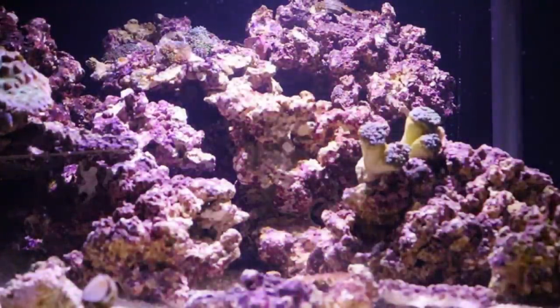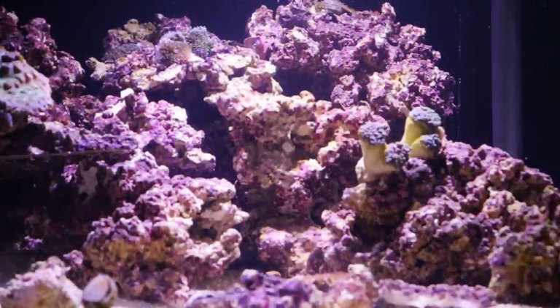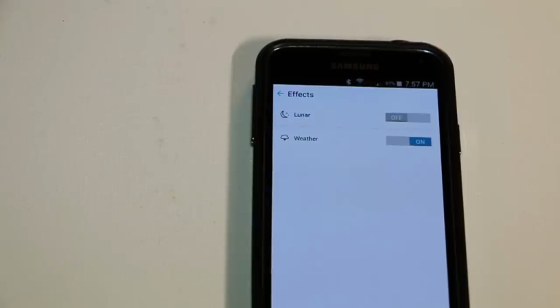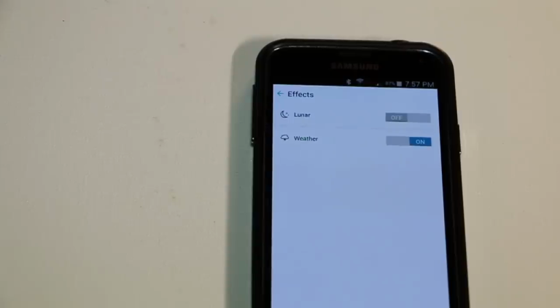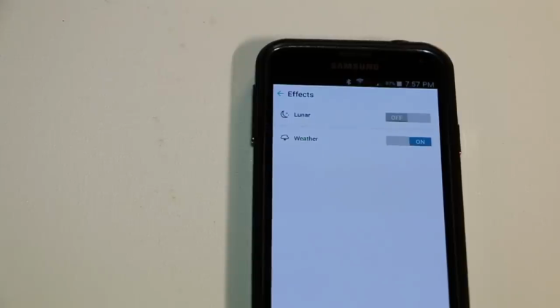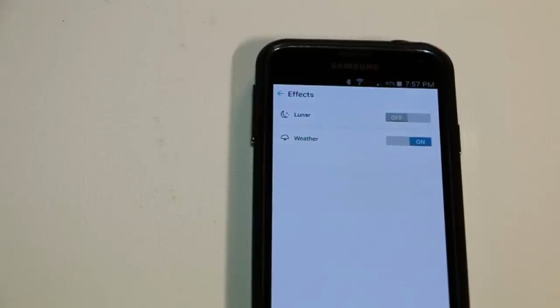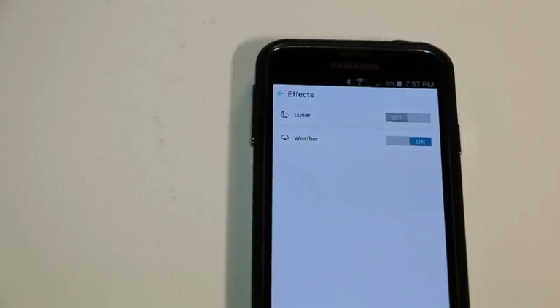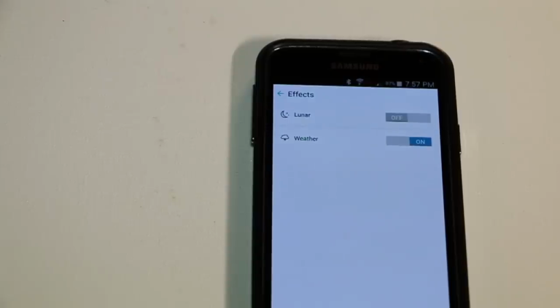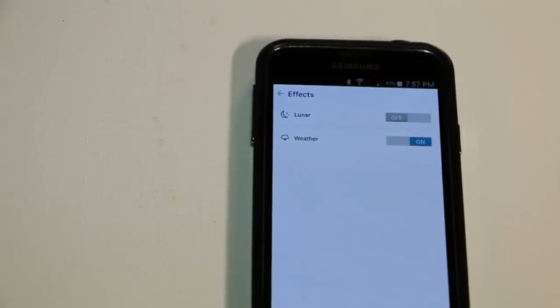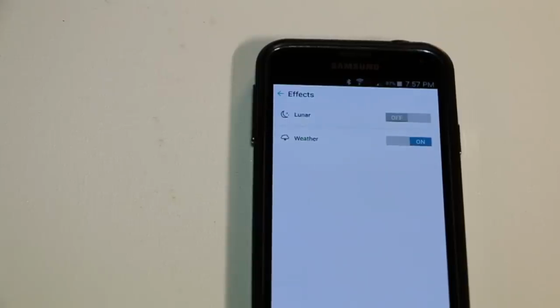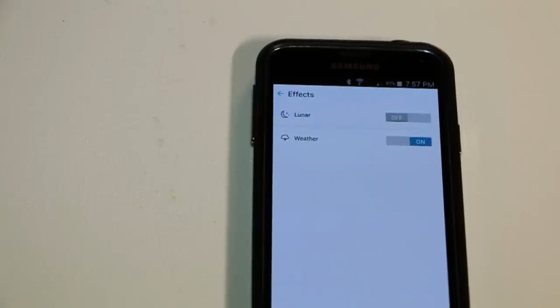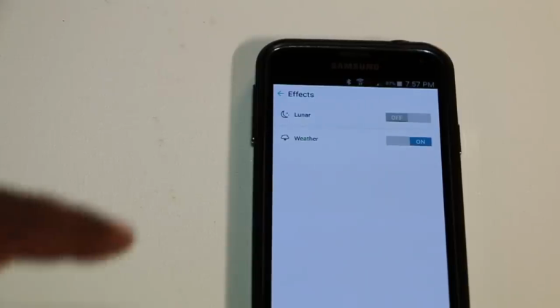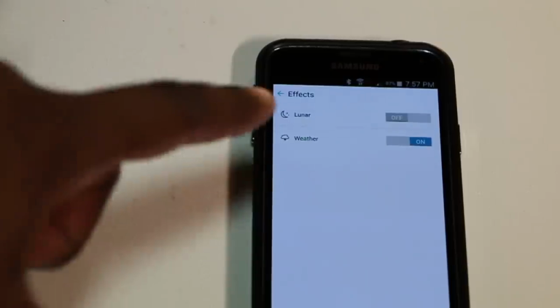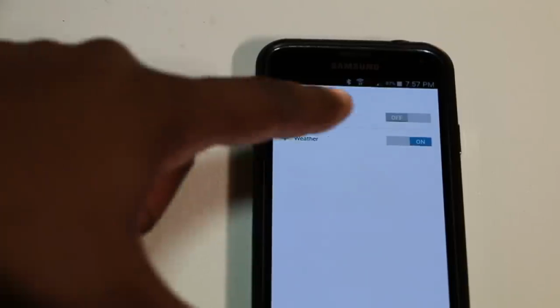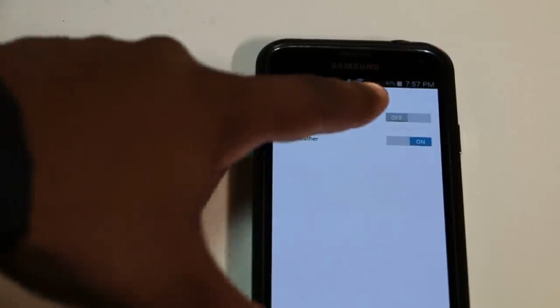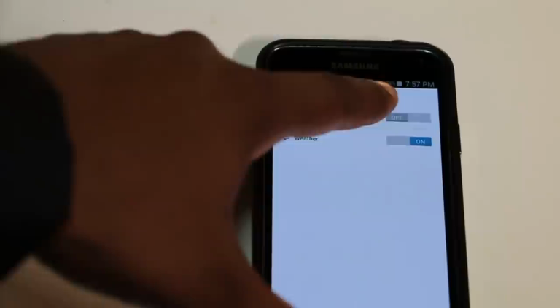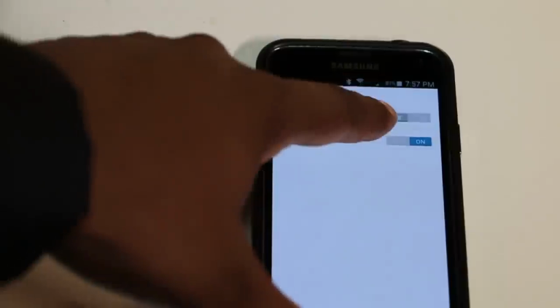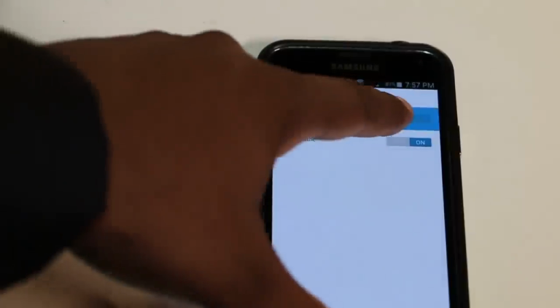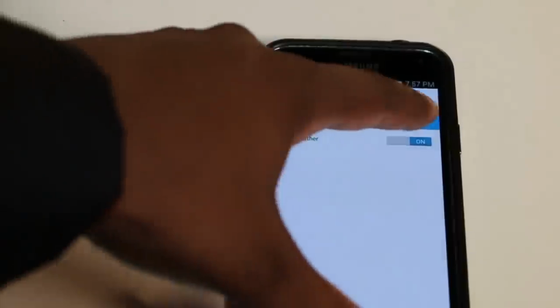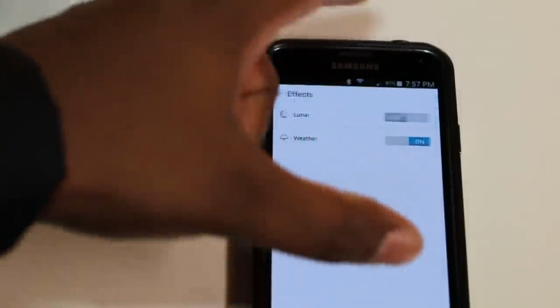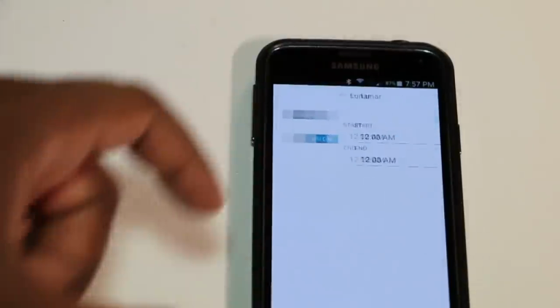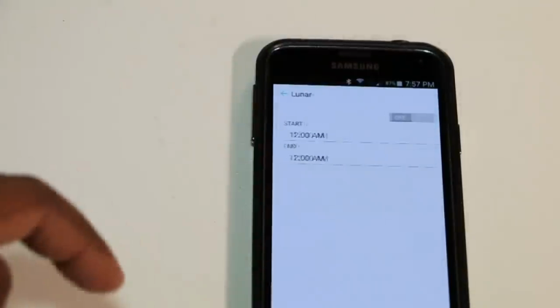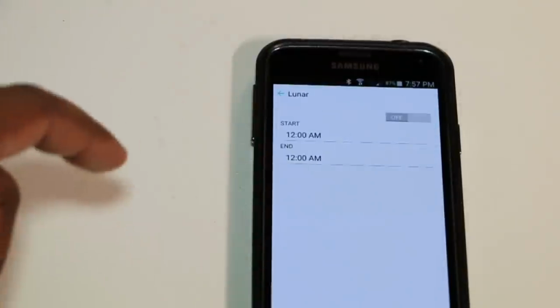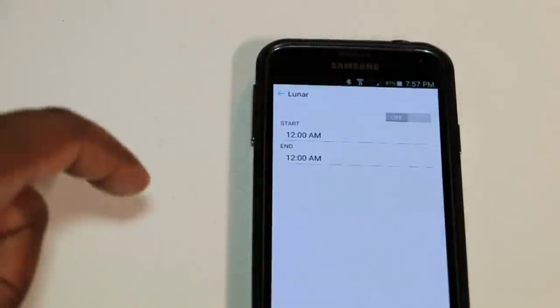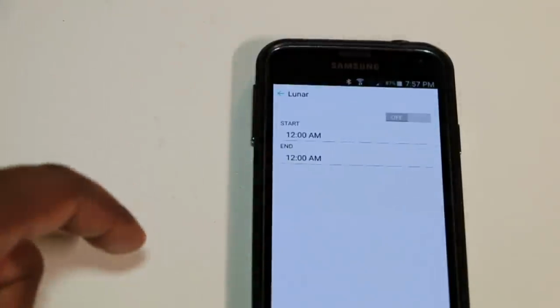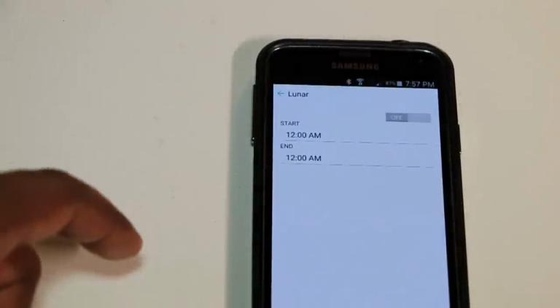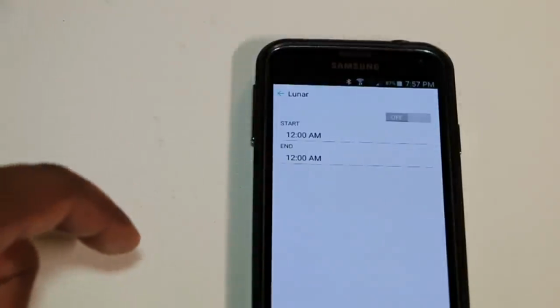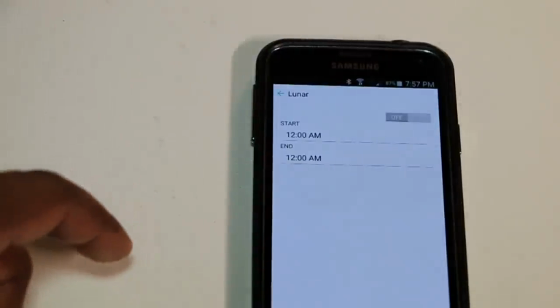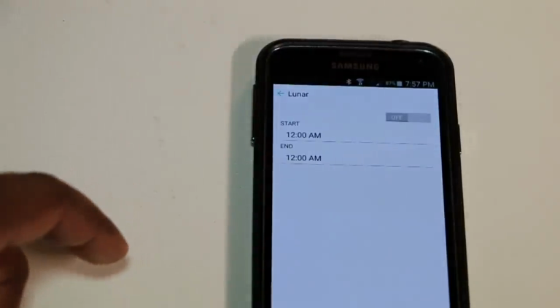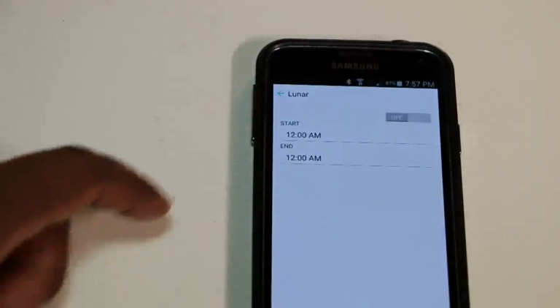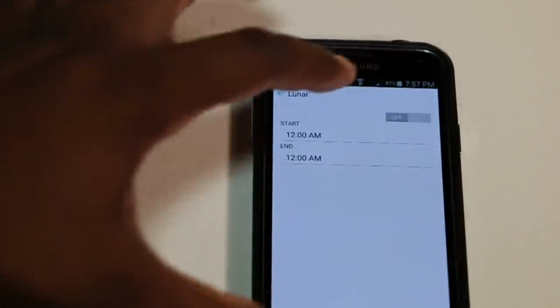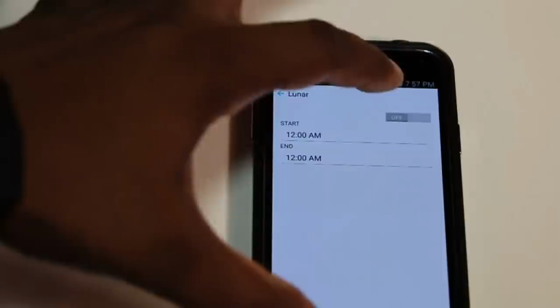It's pretty simple. It even has other features, like effects, where you can do a lunar cycle or the weather.